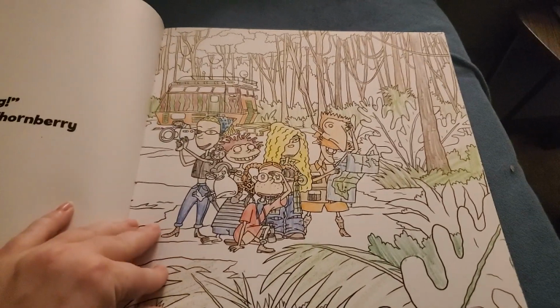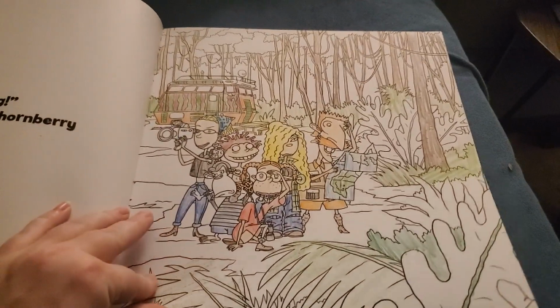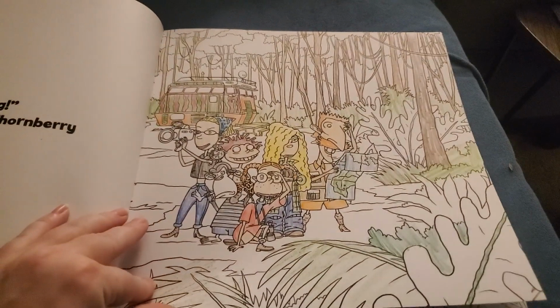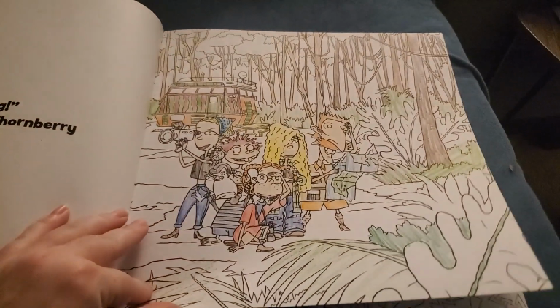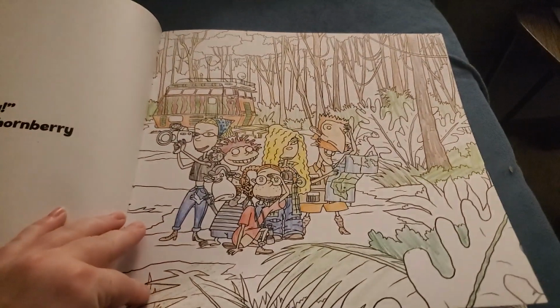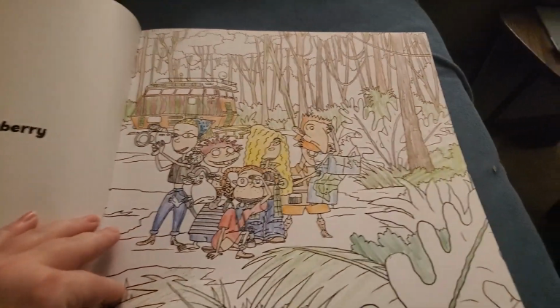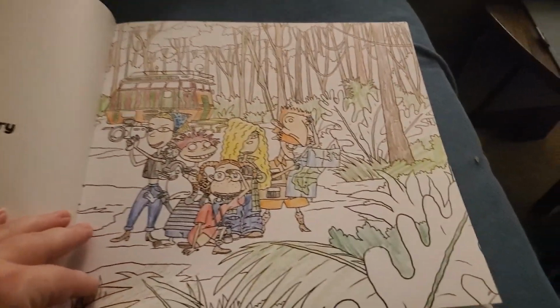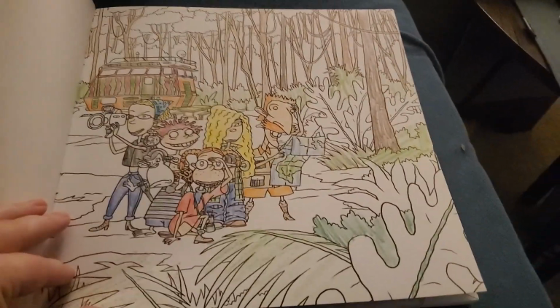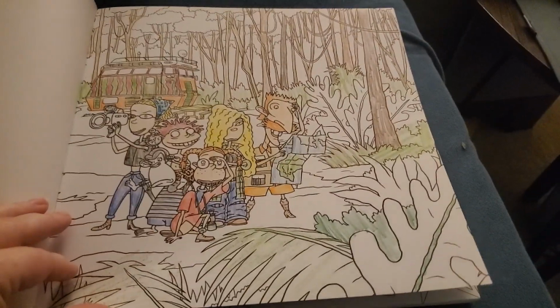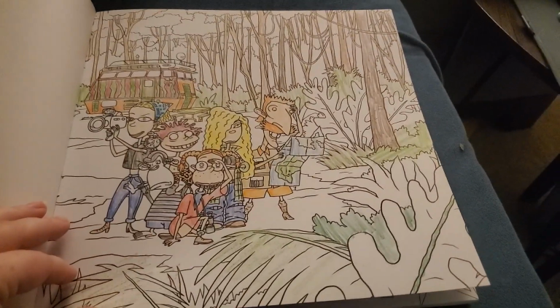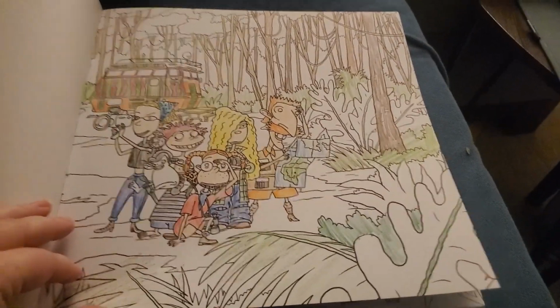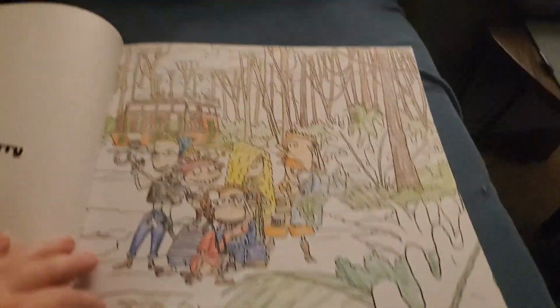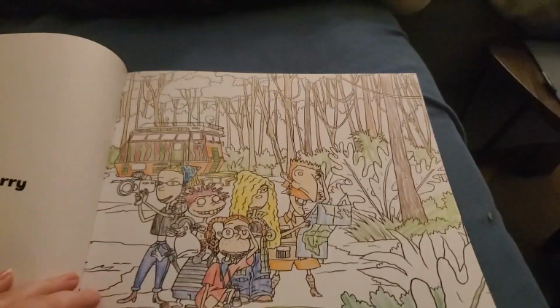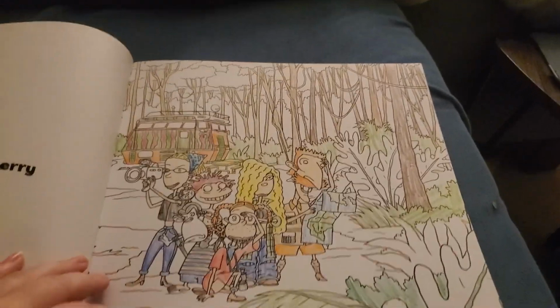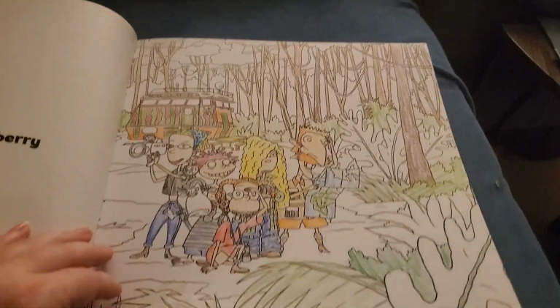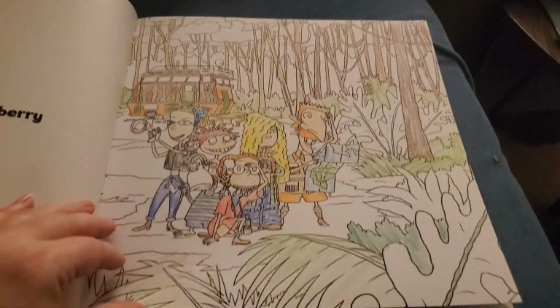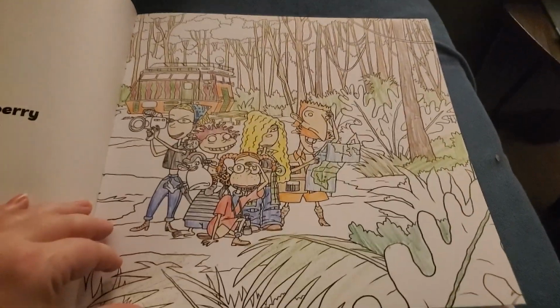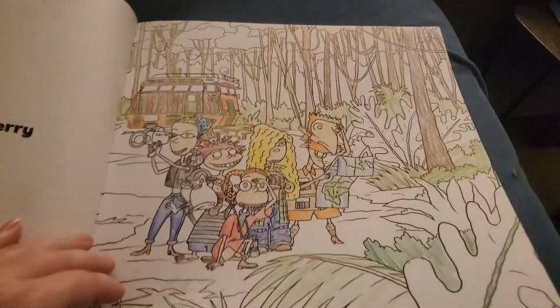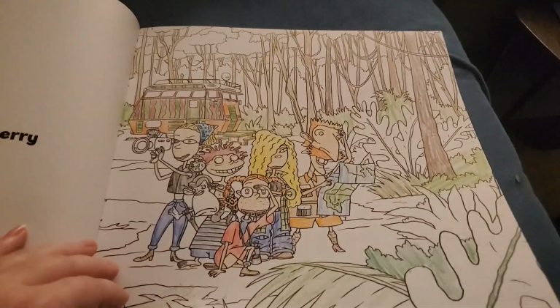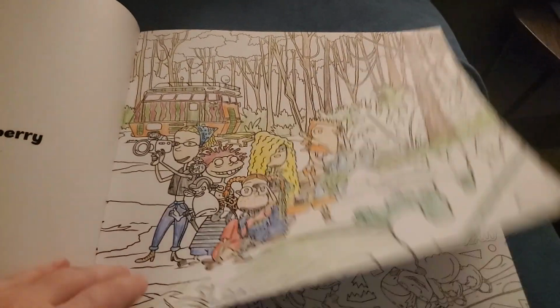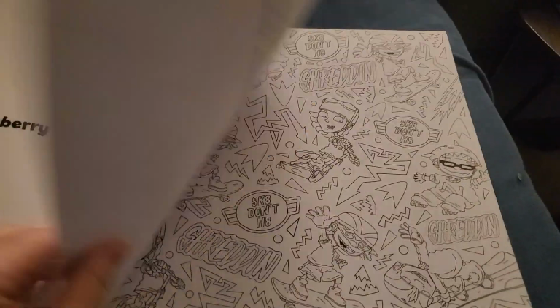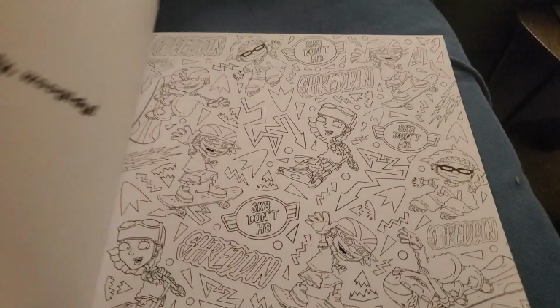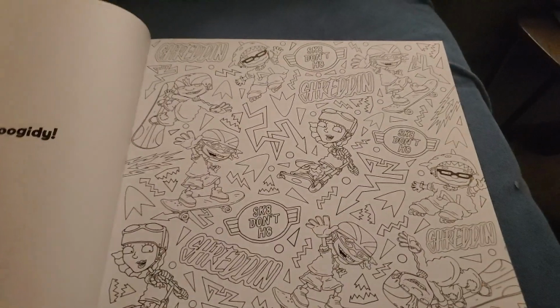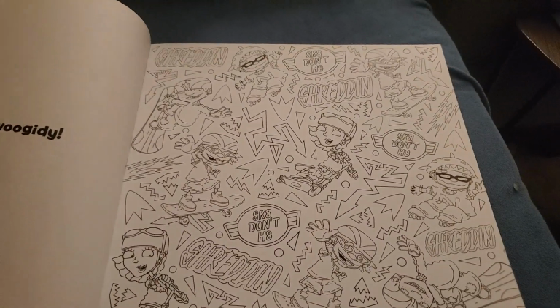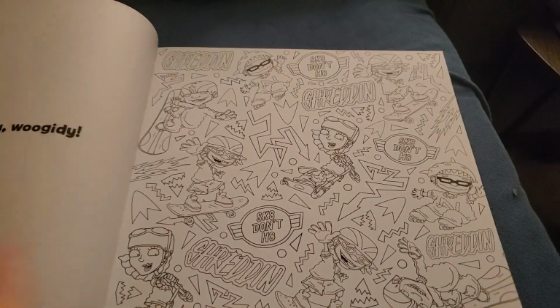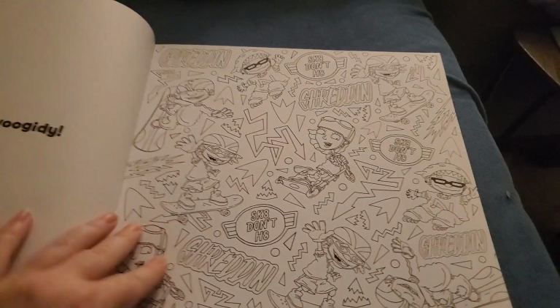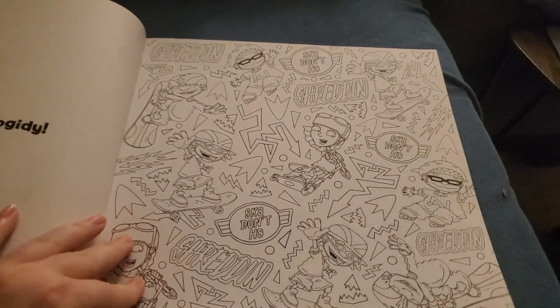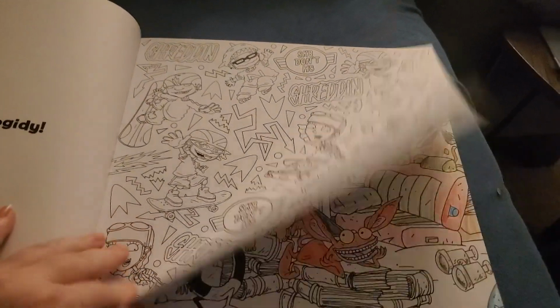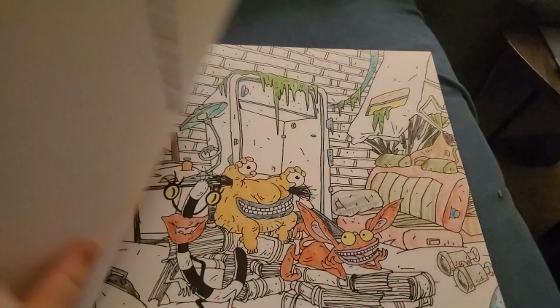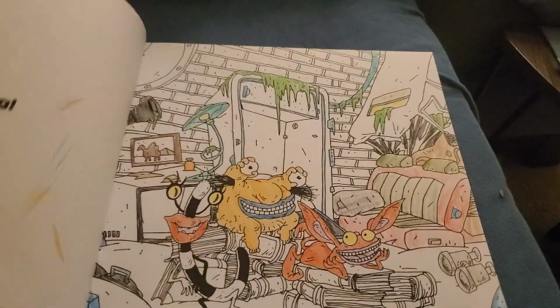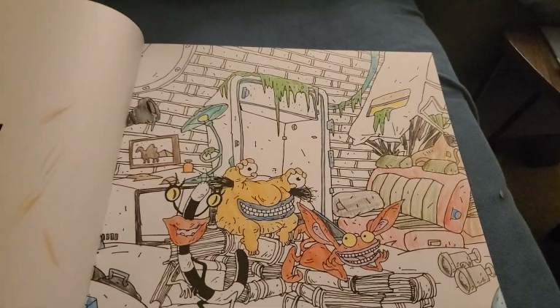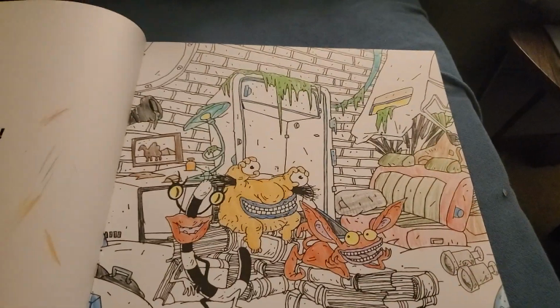I'm not coloring all of the ground and the trees and stuff, but it's pretty good. I need to color that page.